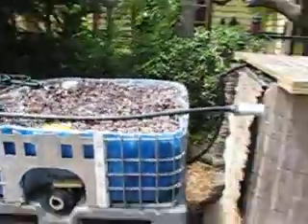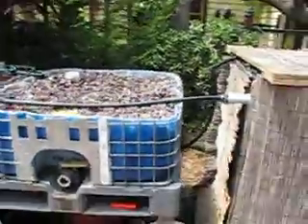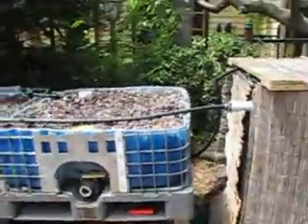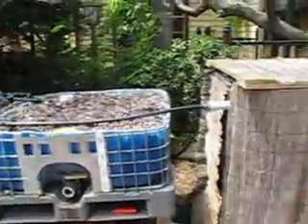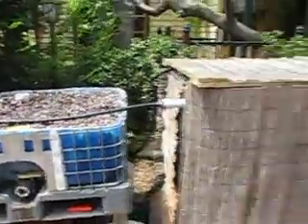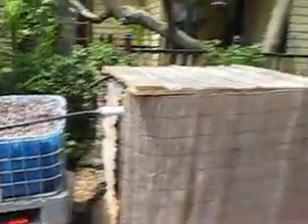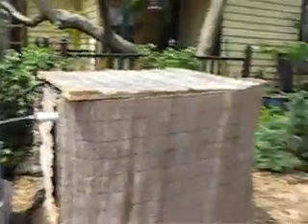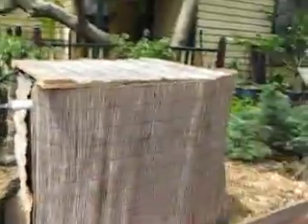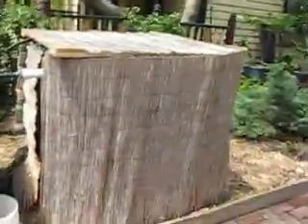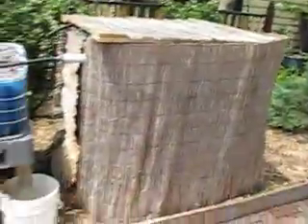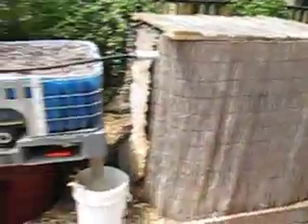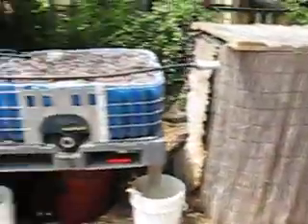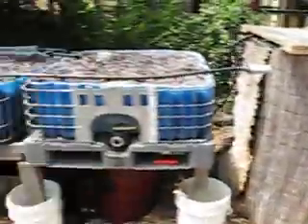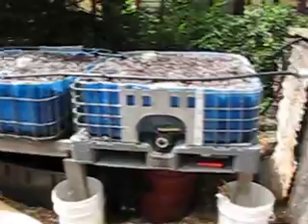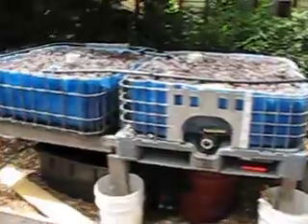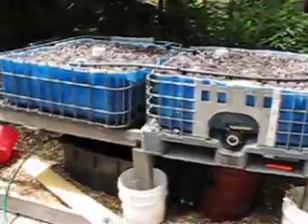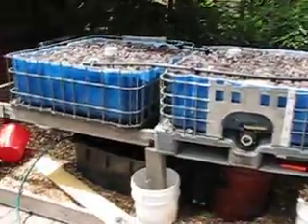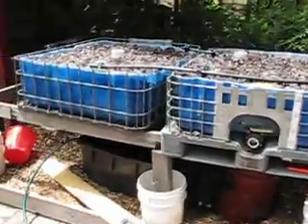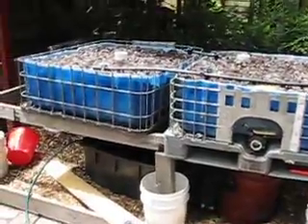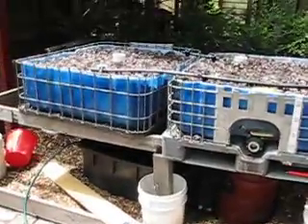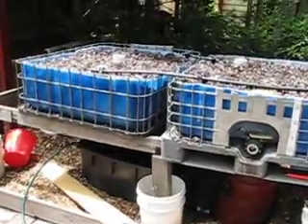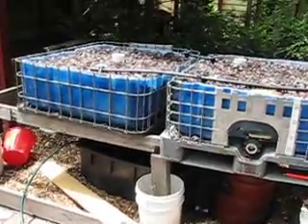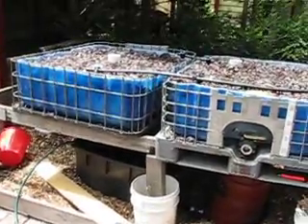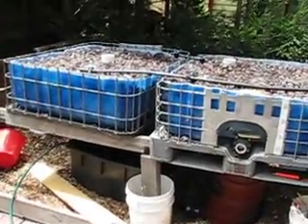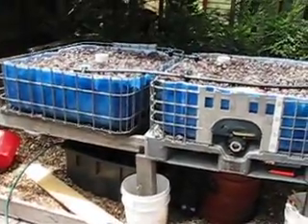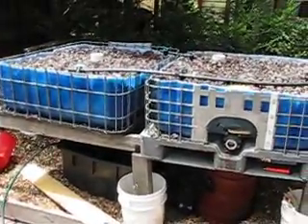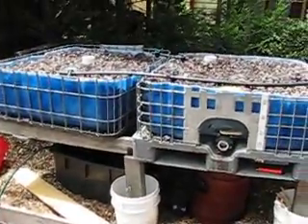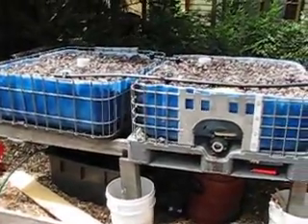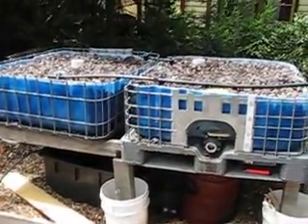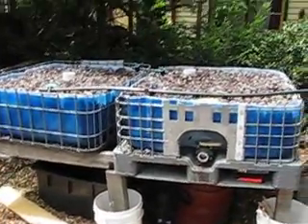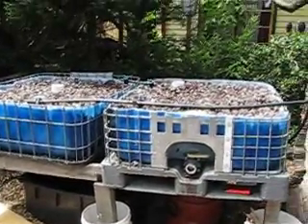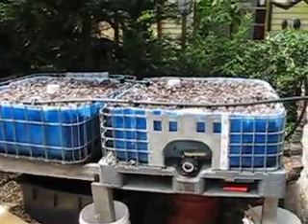Looking forward to putting some fish in in a few days, and that's it for now.